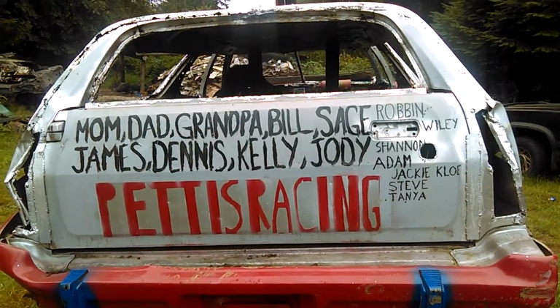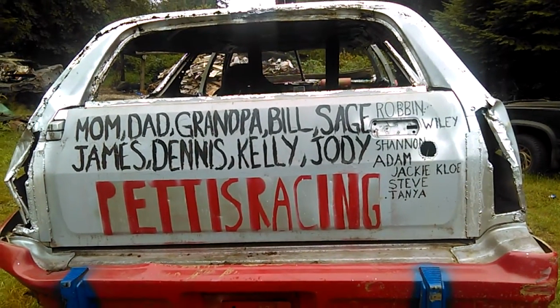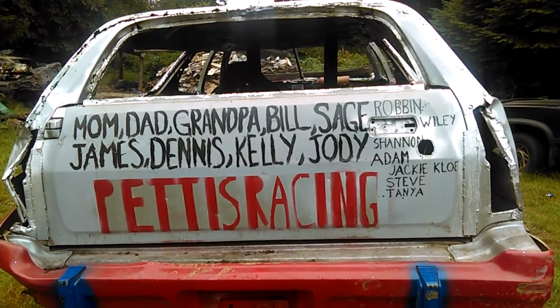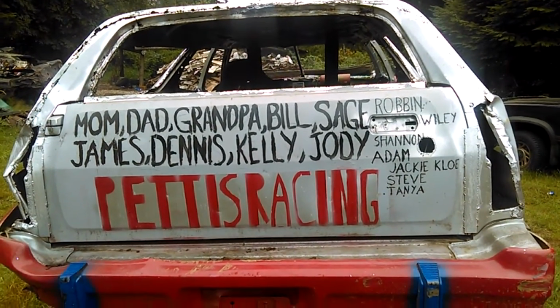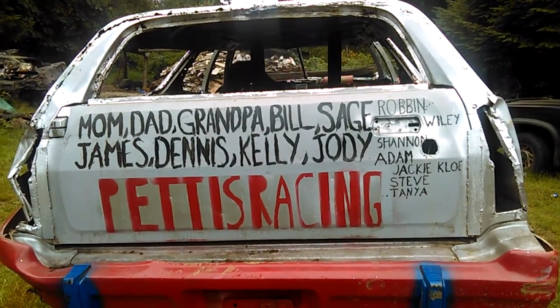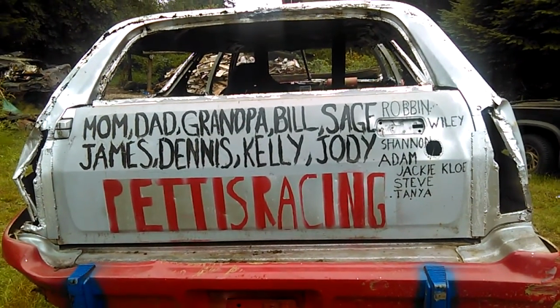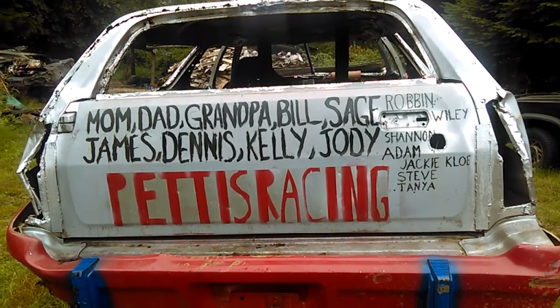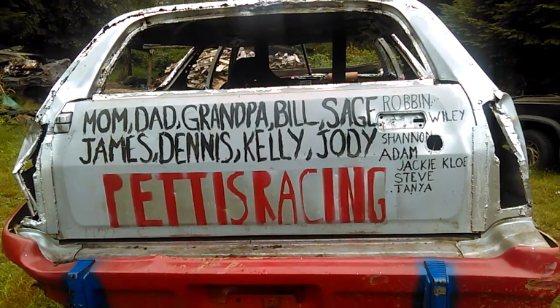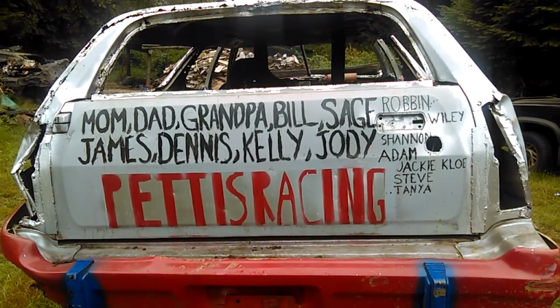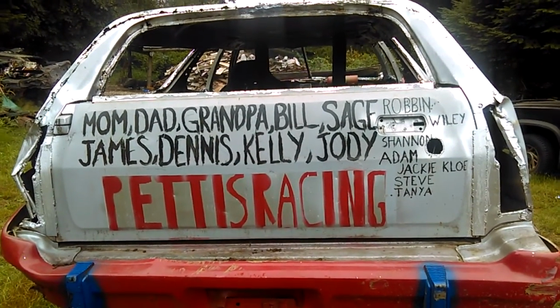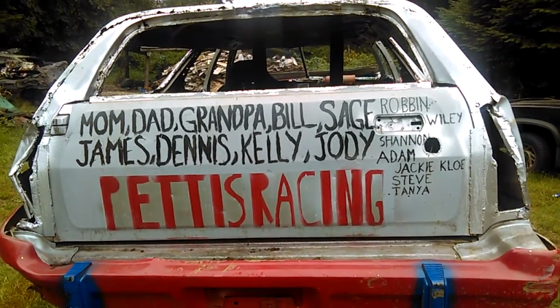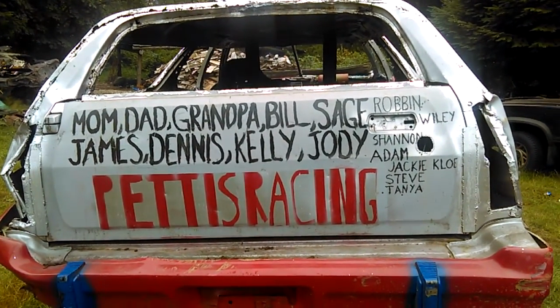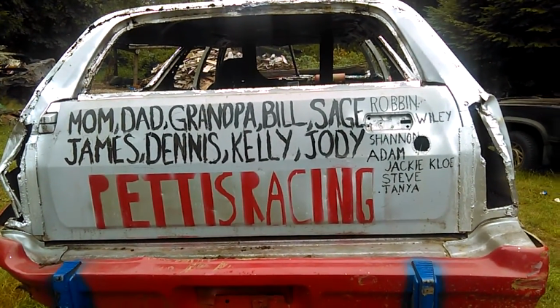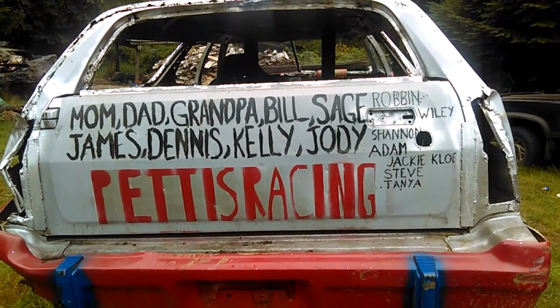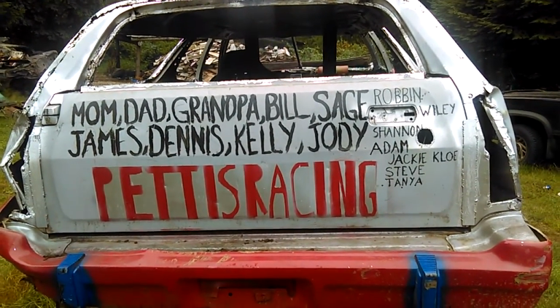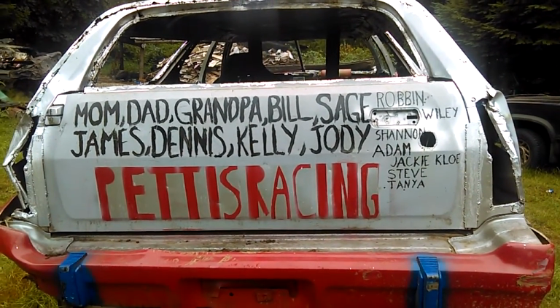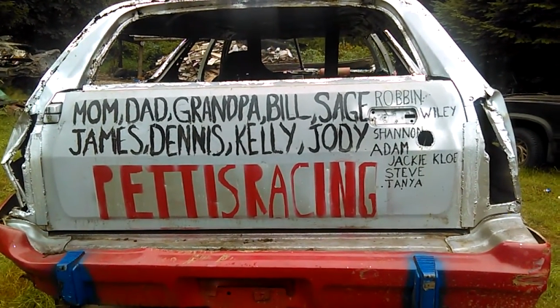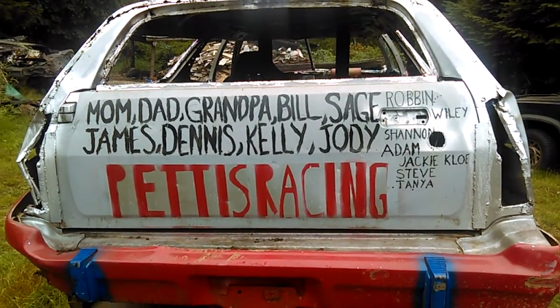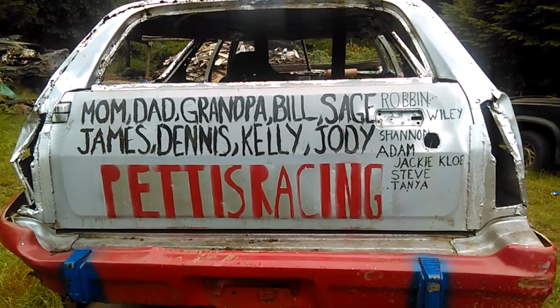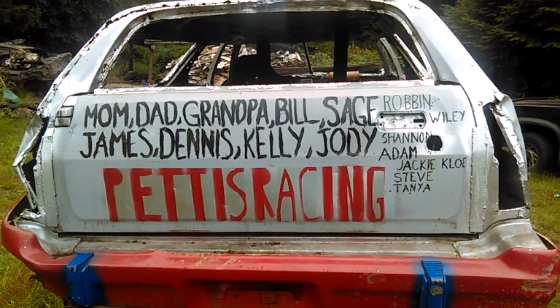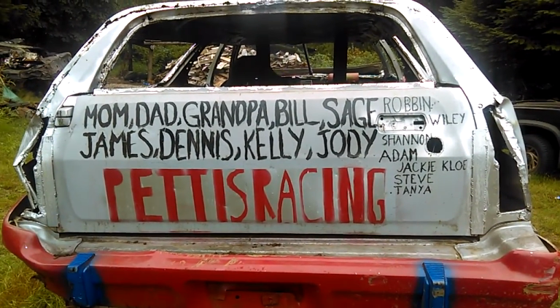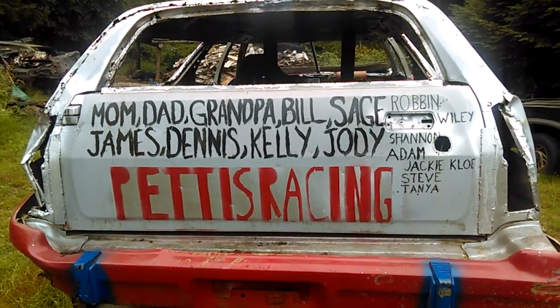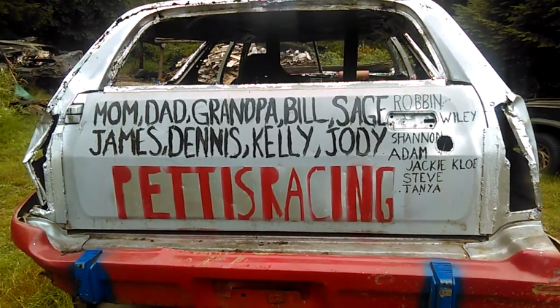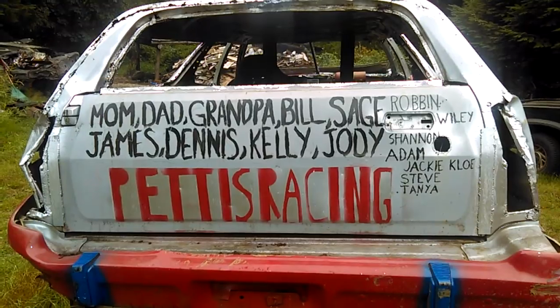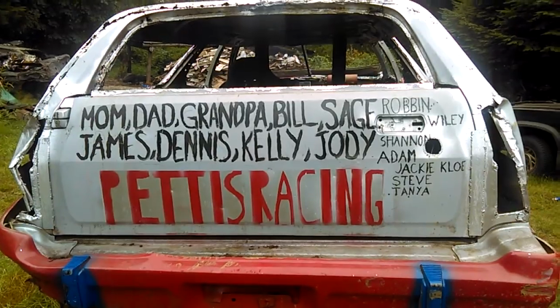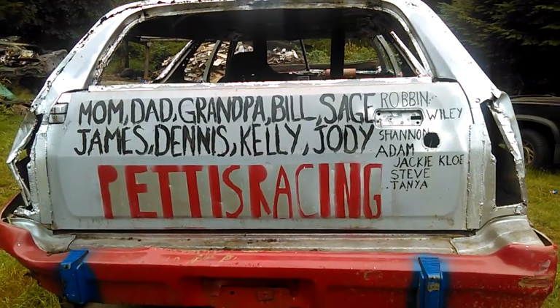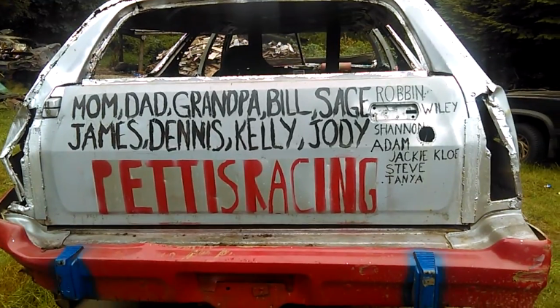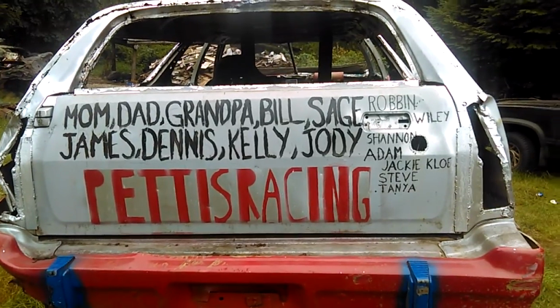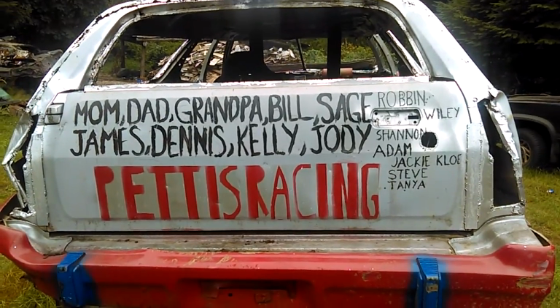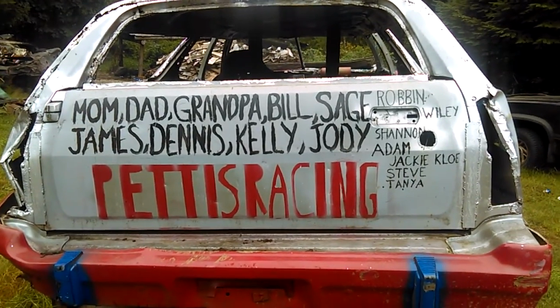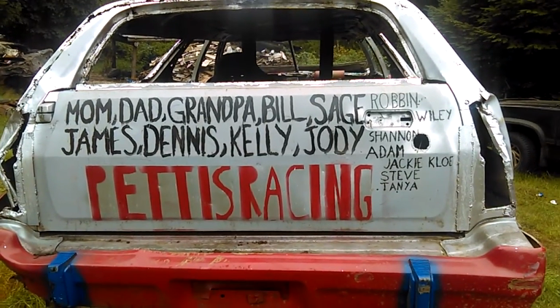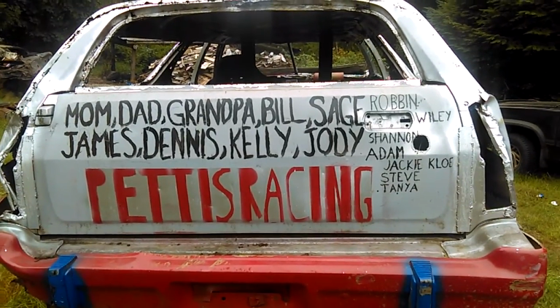Hey guys, welcome back to another video. Dirt Shark 32 here, and today I'm doing the aftermath video of the wagon.